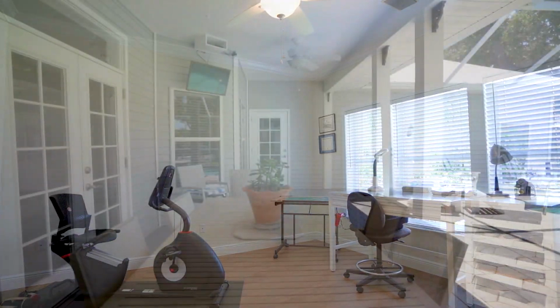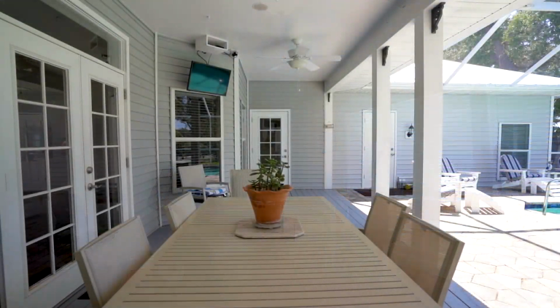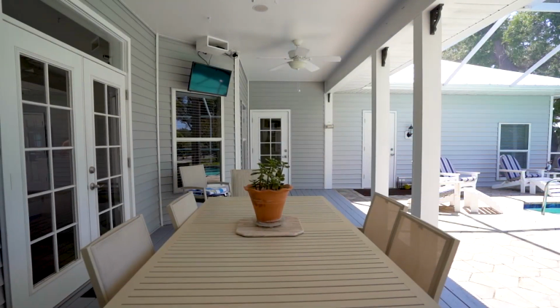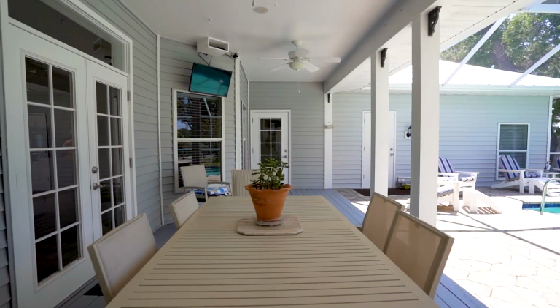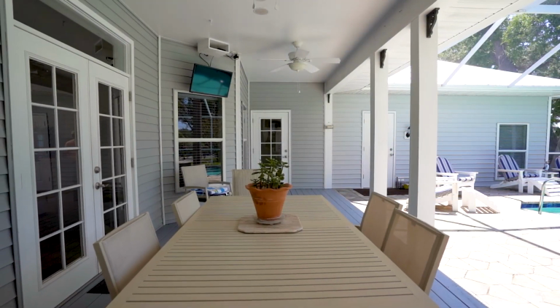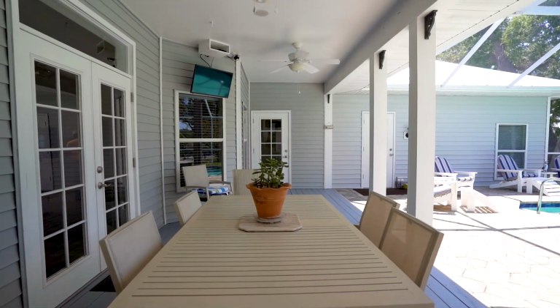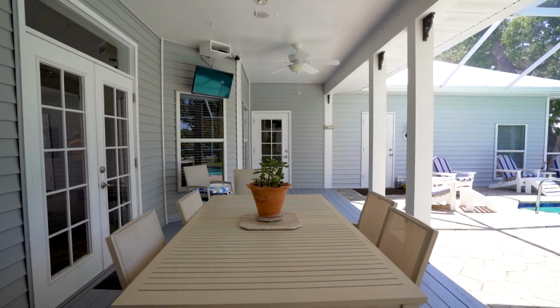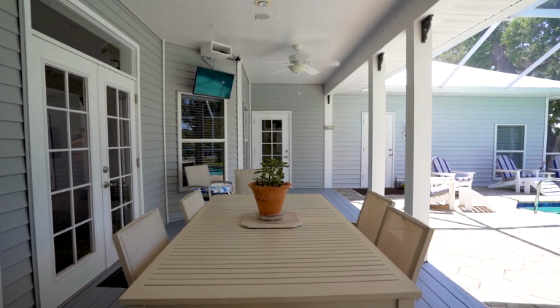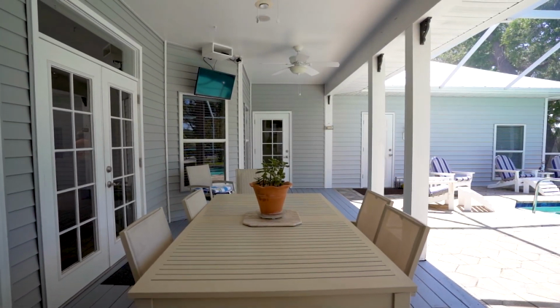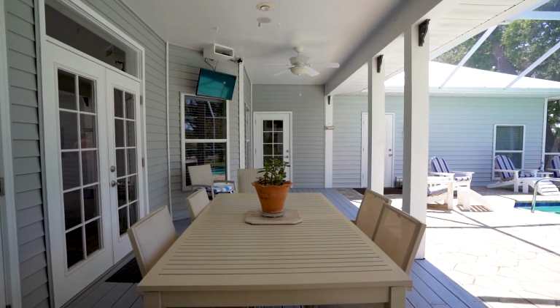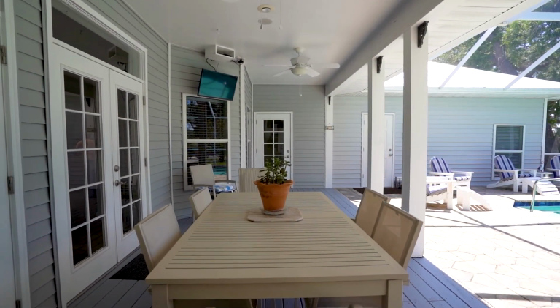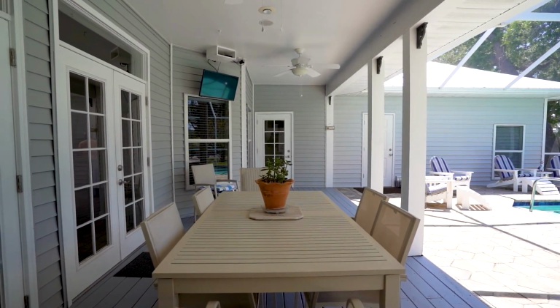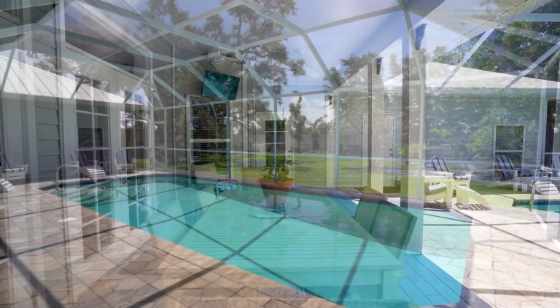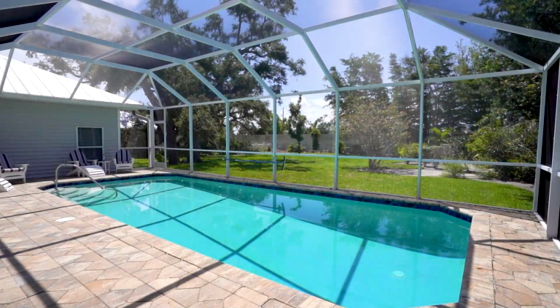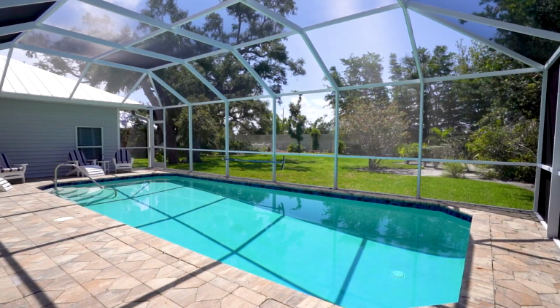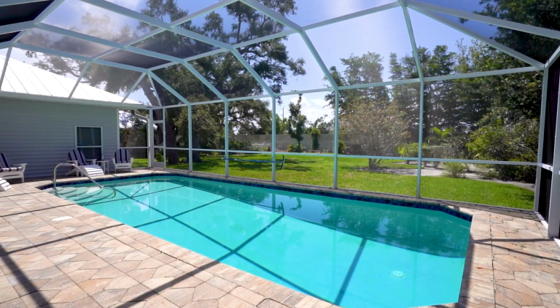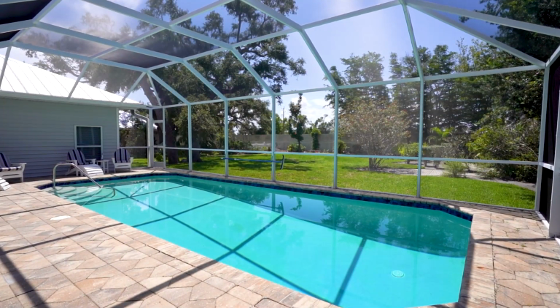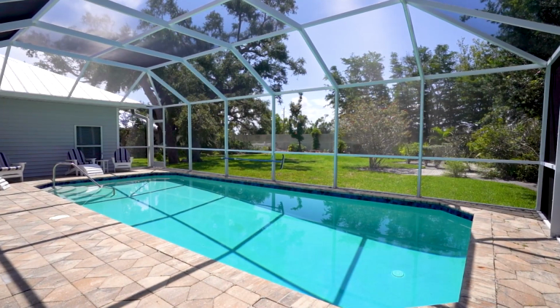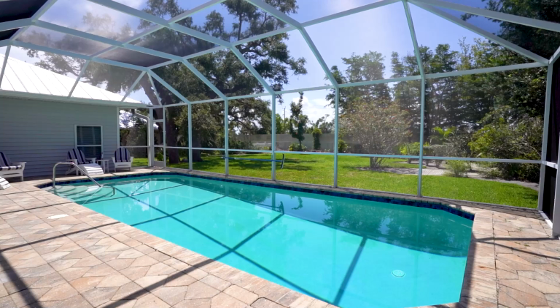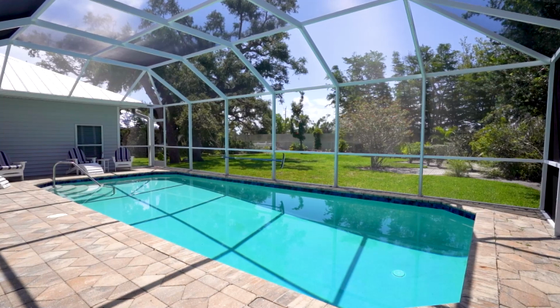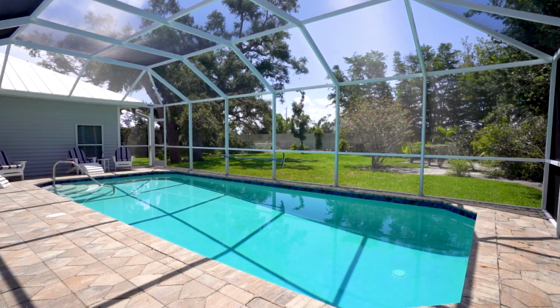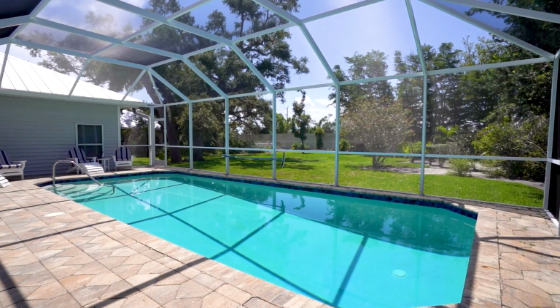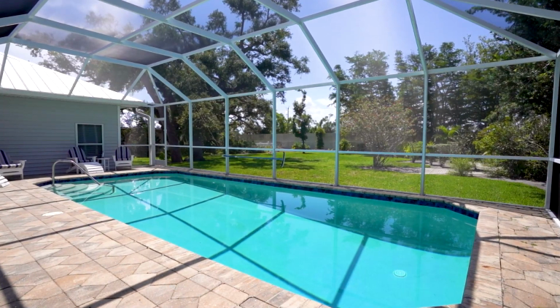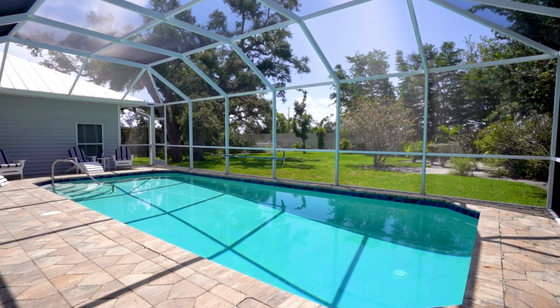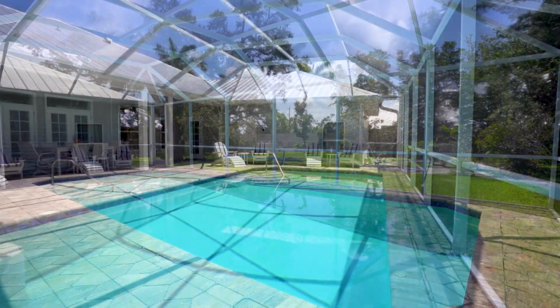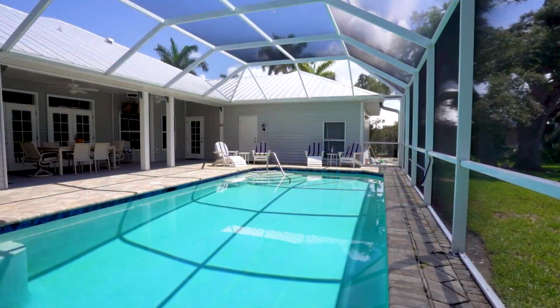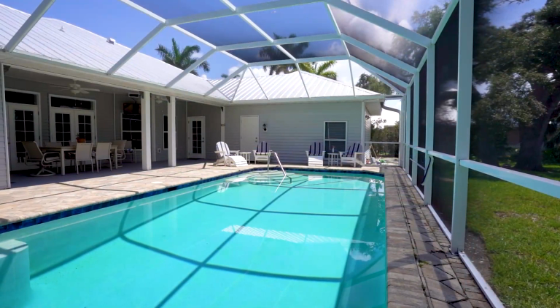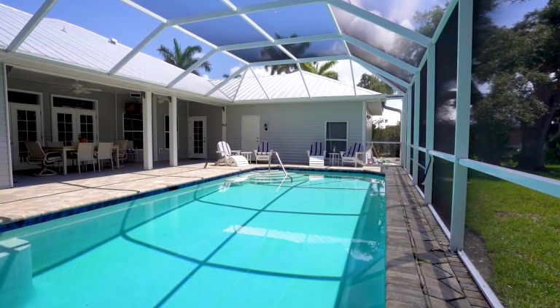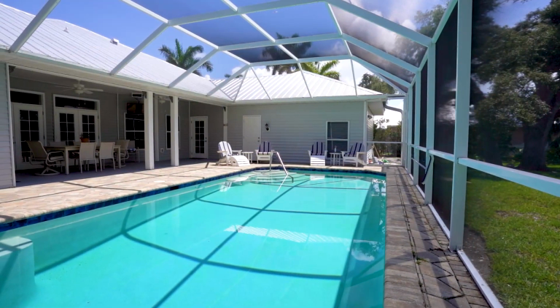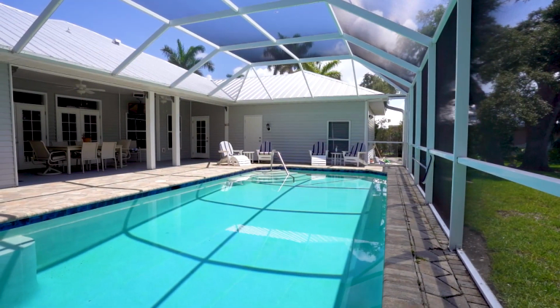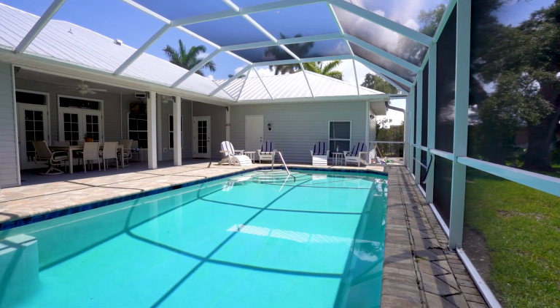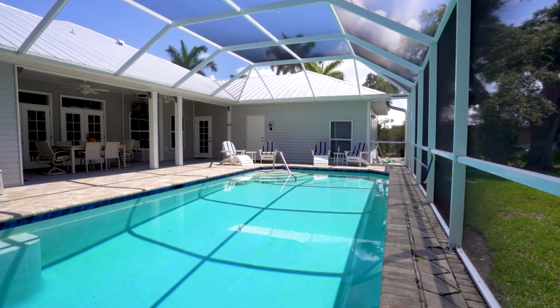The outdoor living space is where you will spend most of your time, either swimming, dining, or enjoying the nature of this huge backyard.